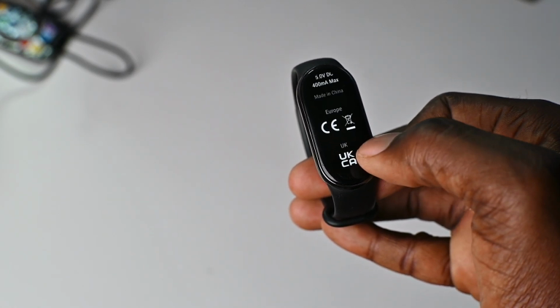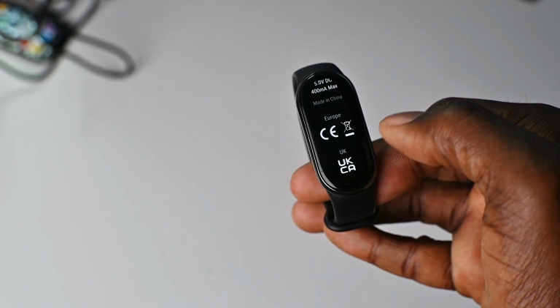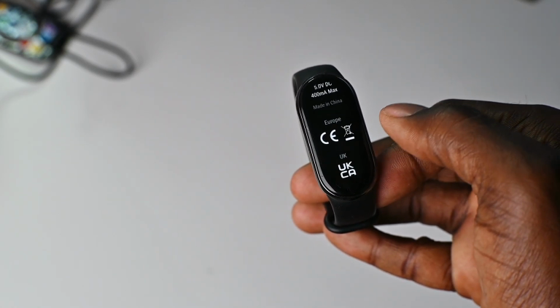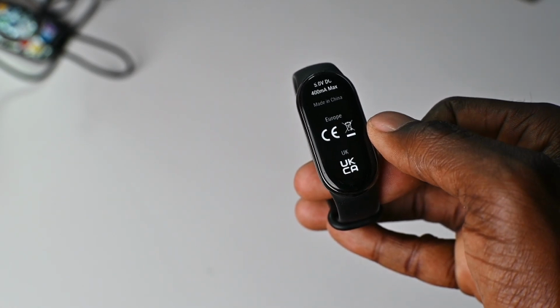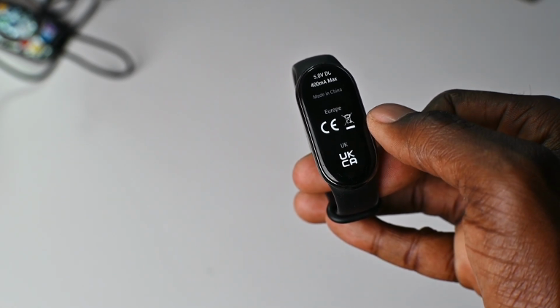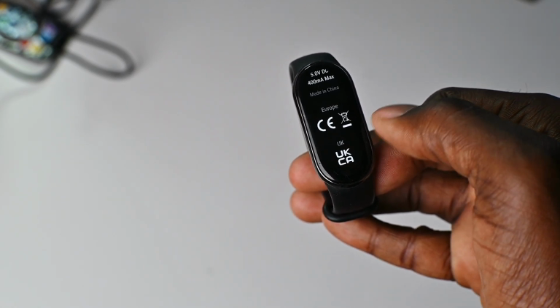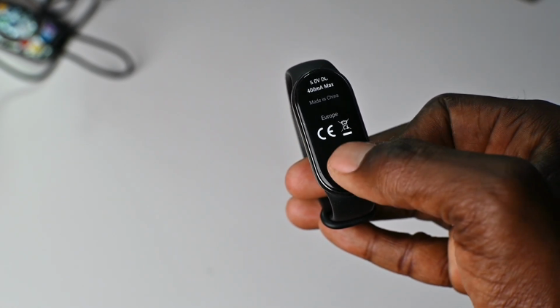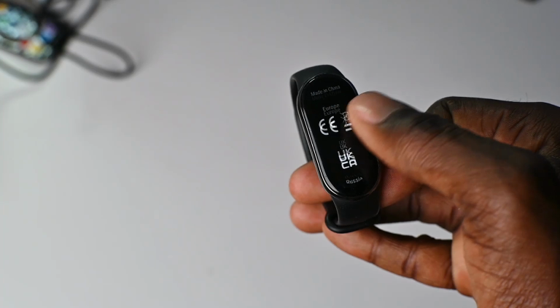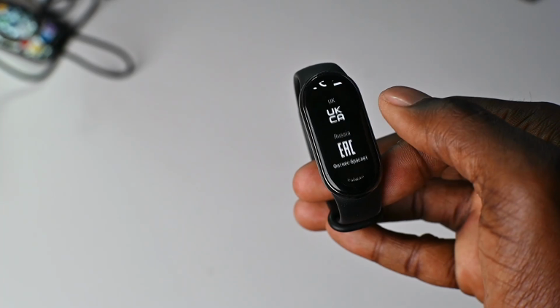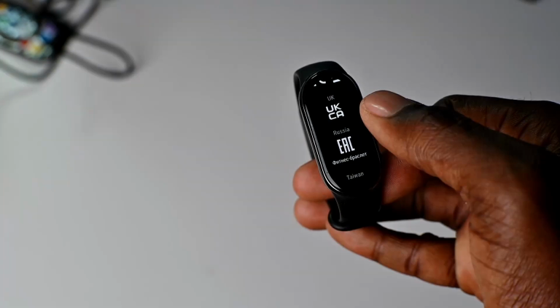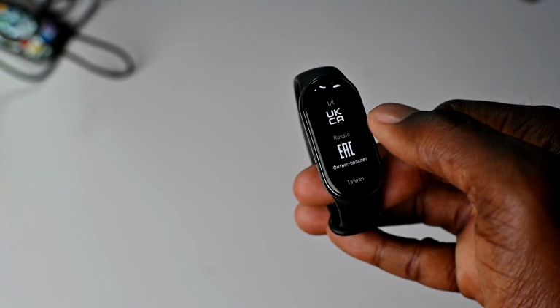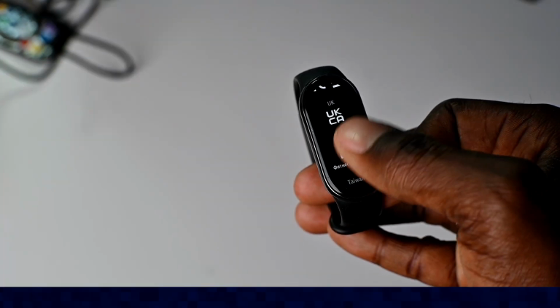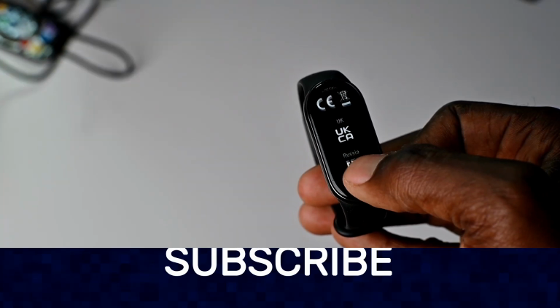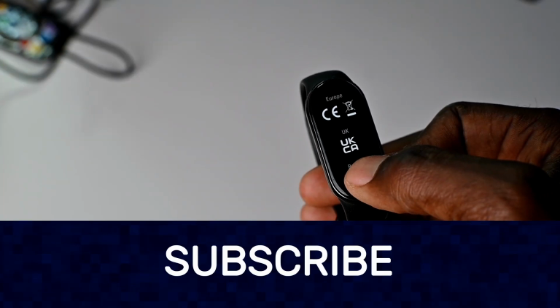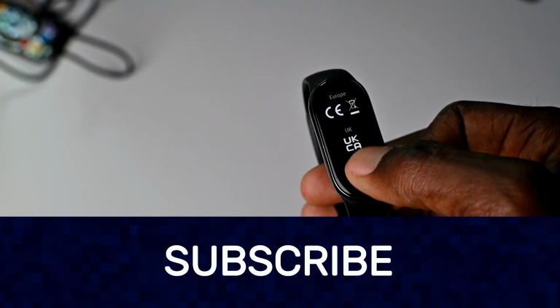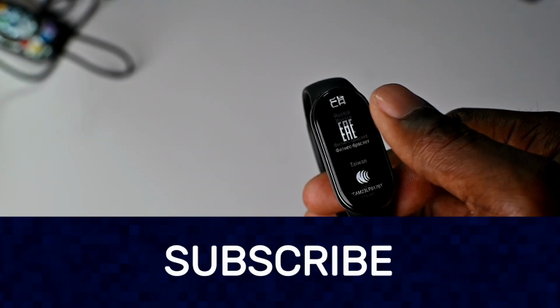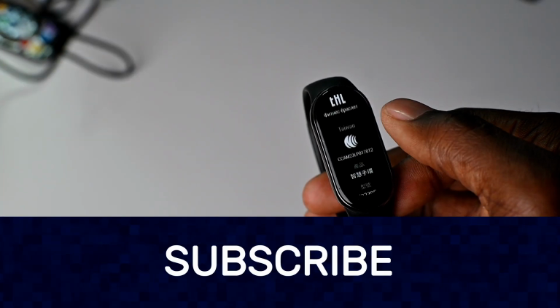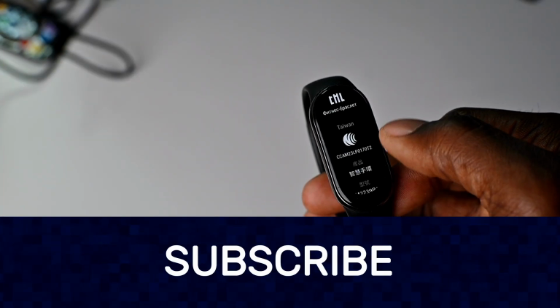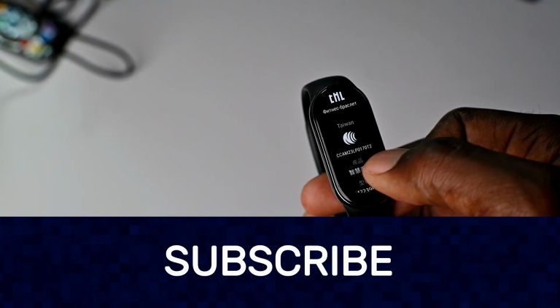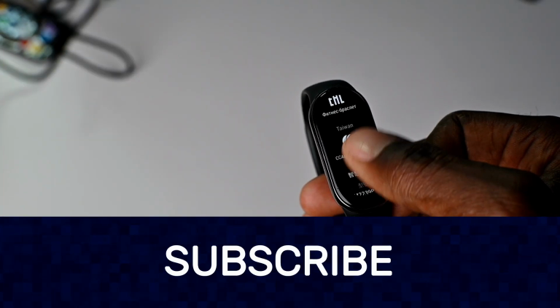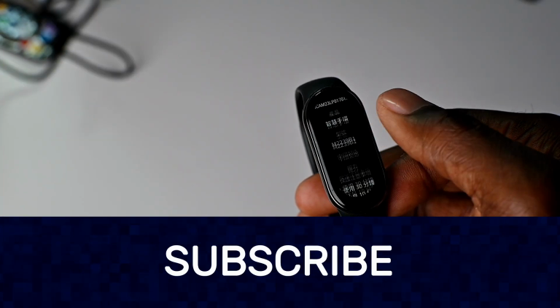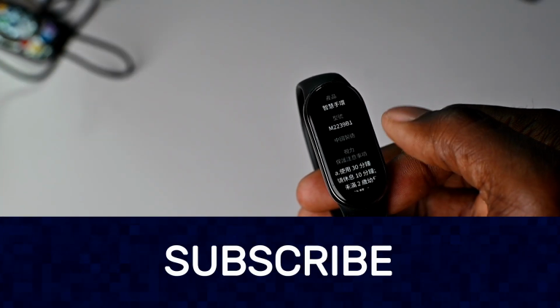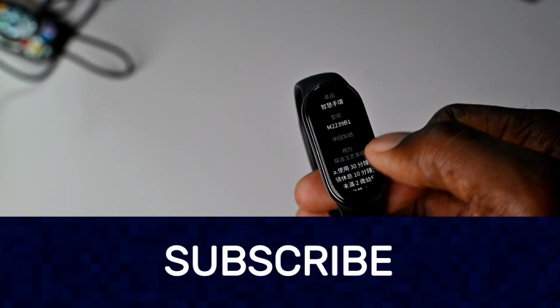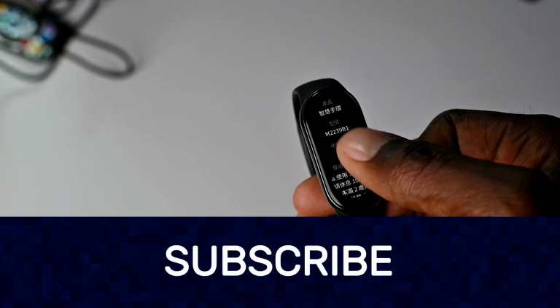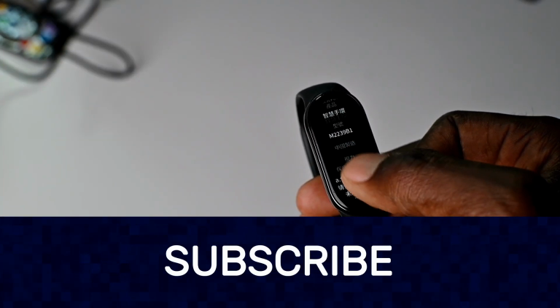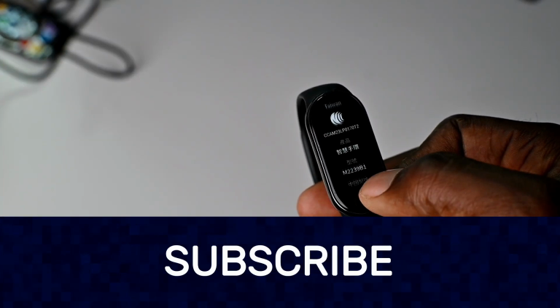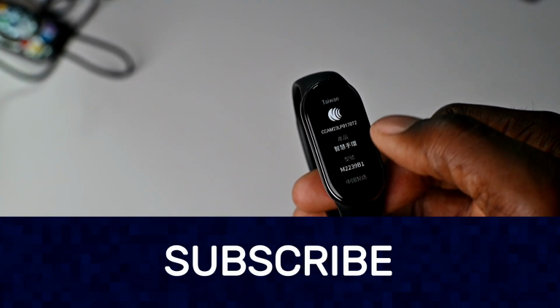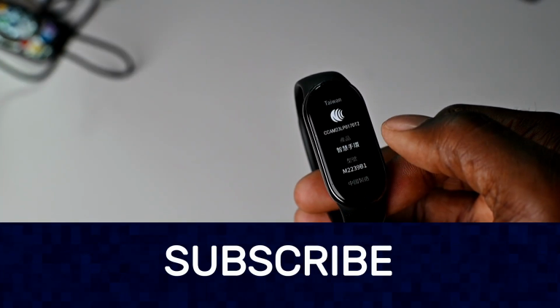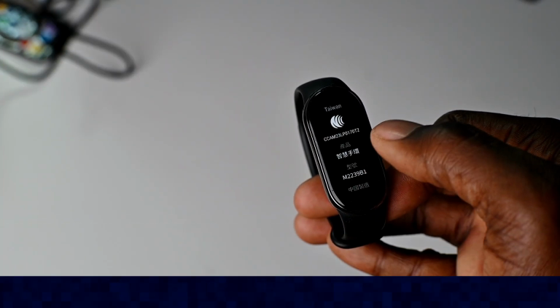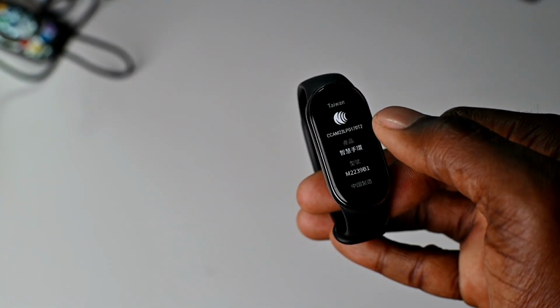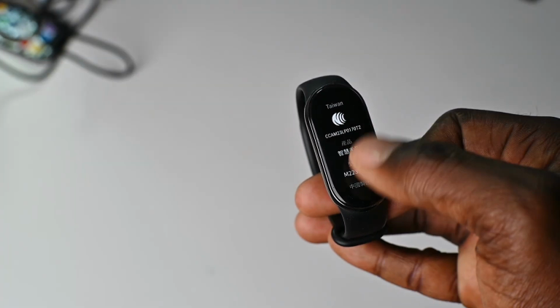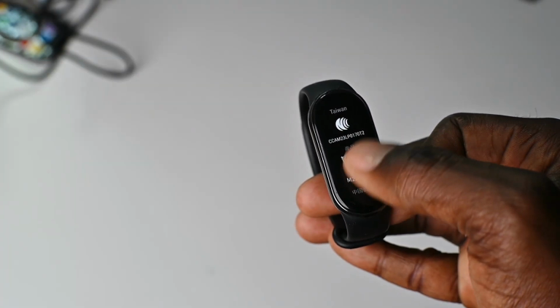Now, if you found this video helpful, please leave a like and don't forget to subscribe. I'll see you in the next video.